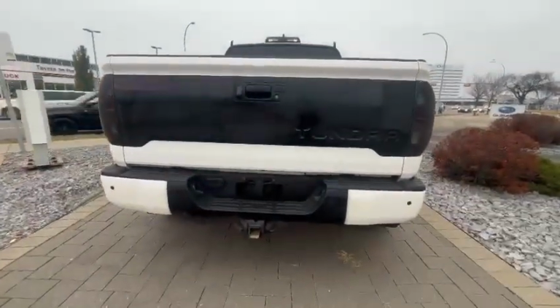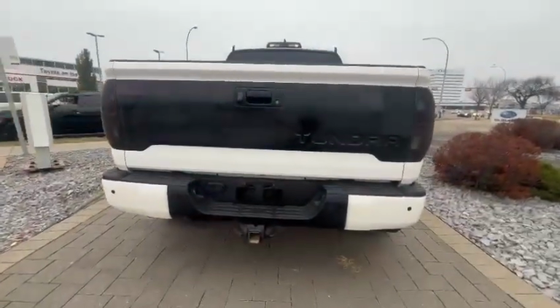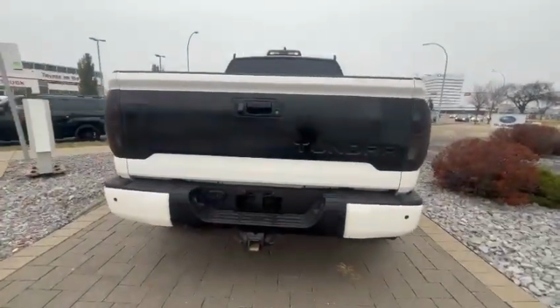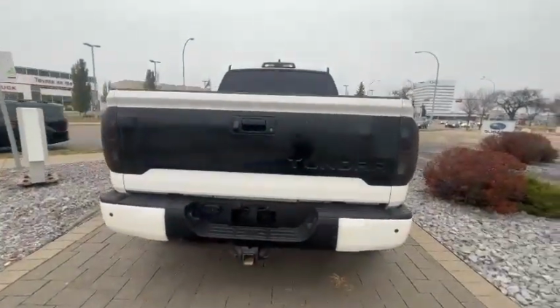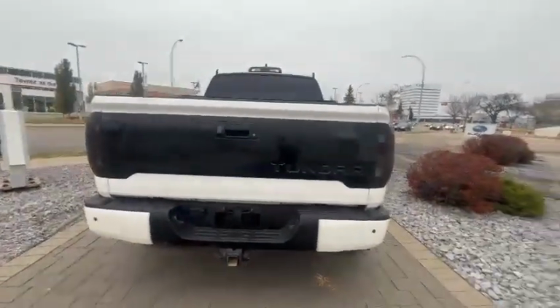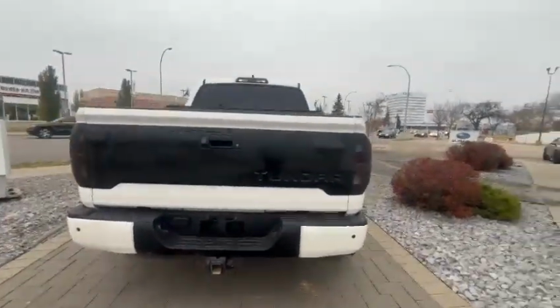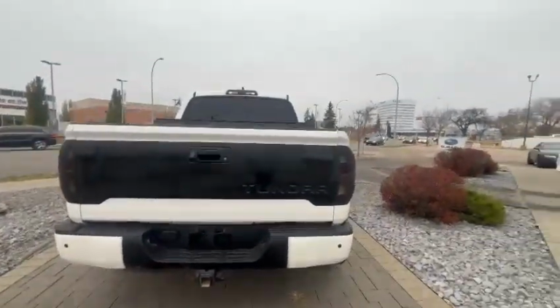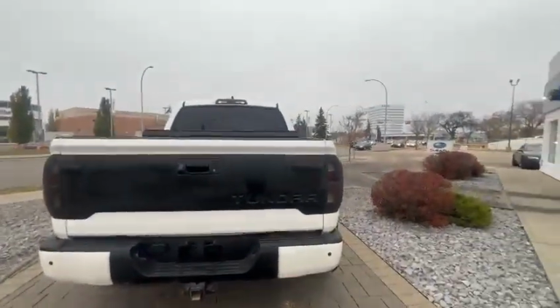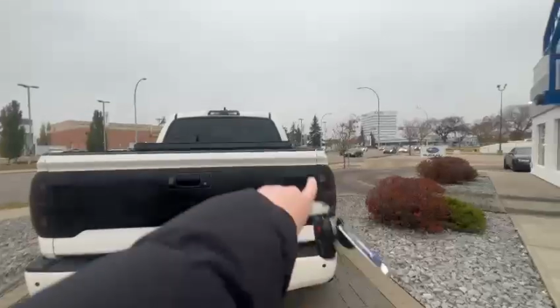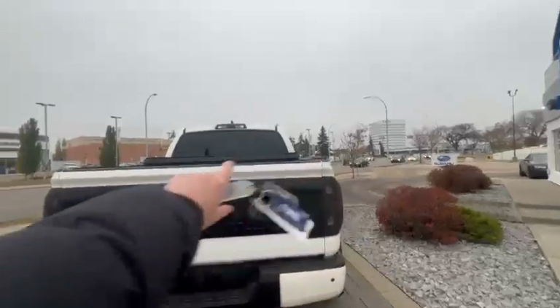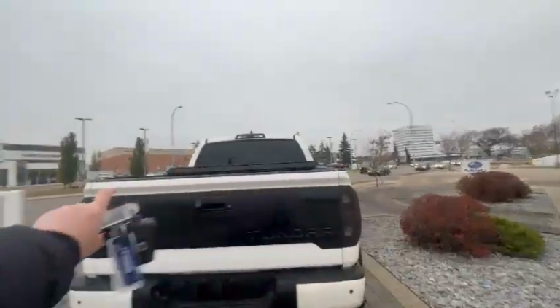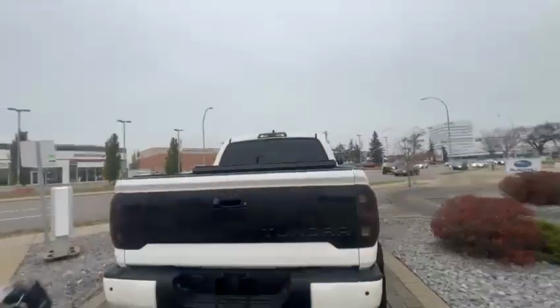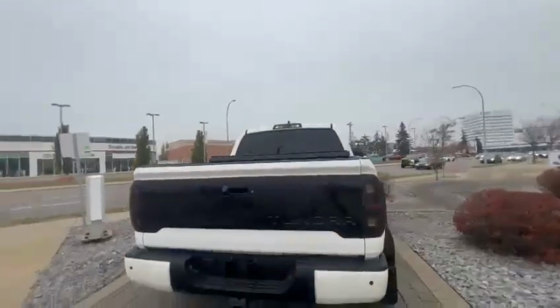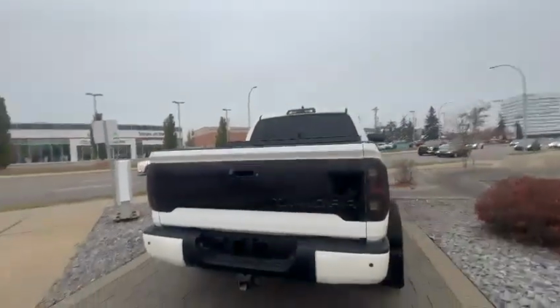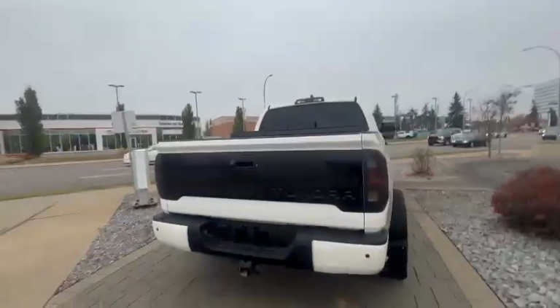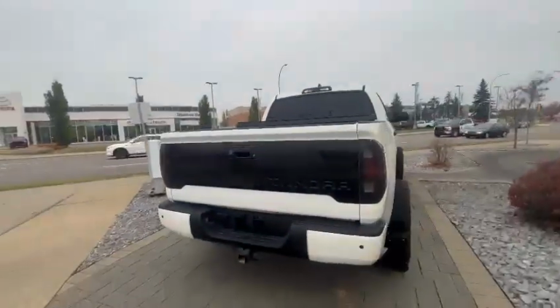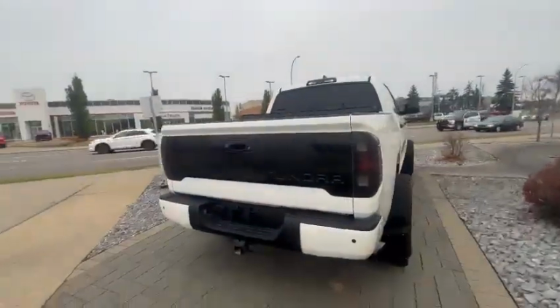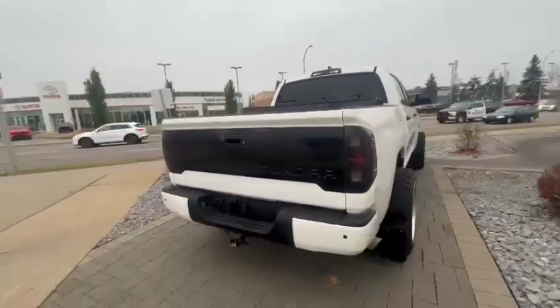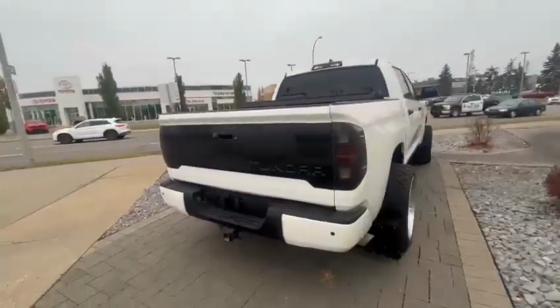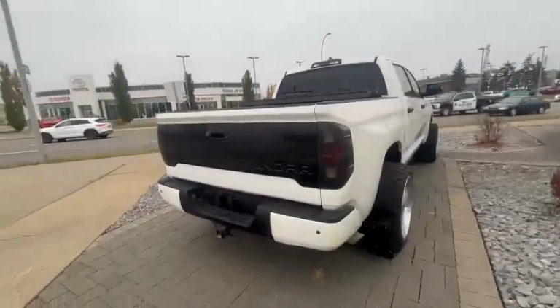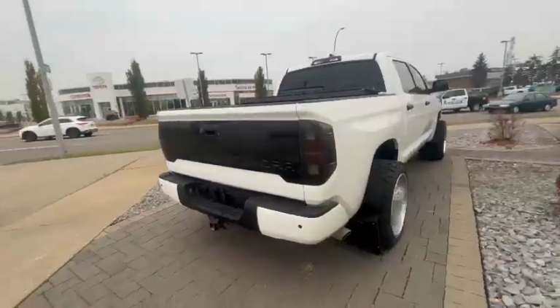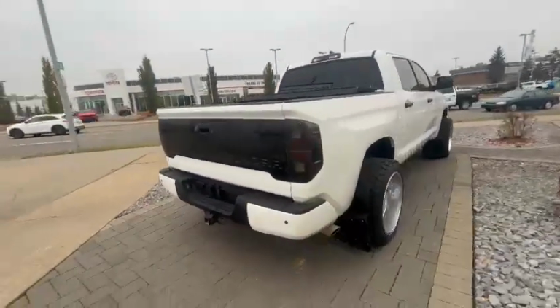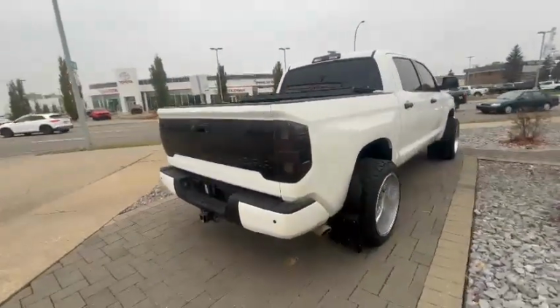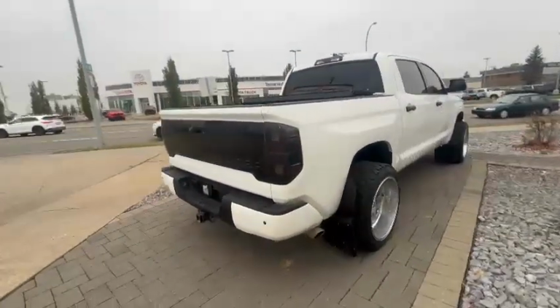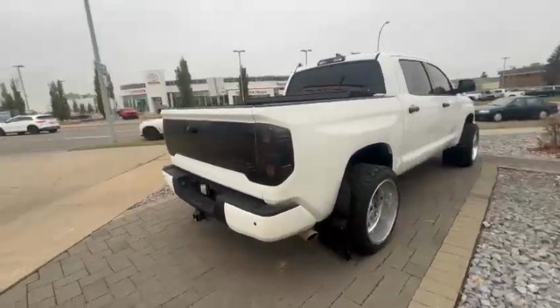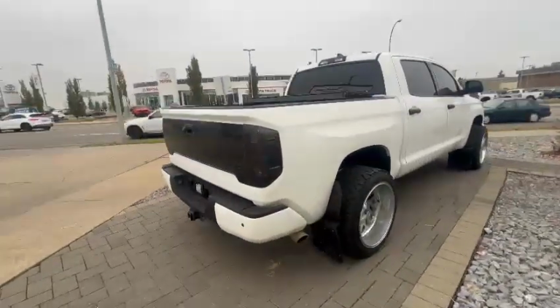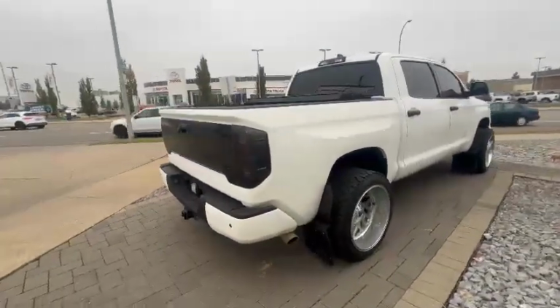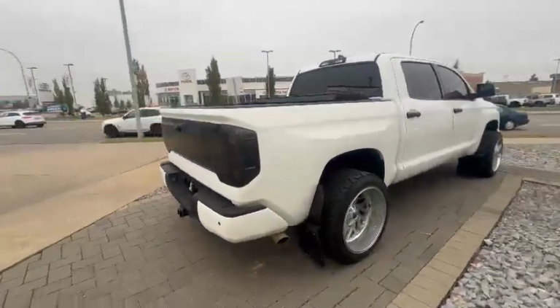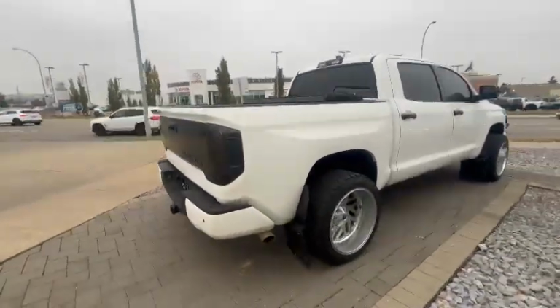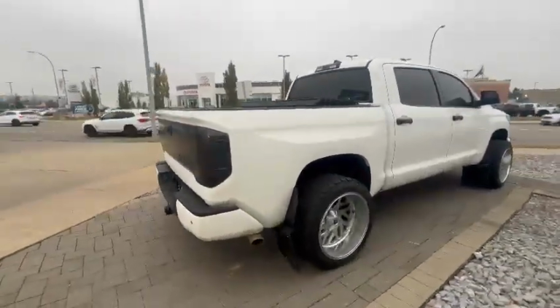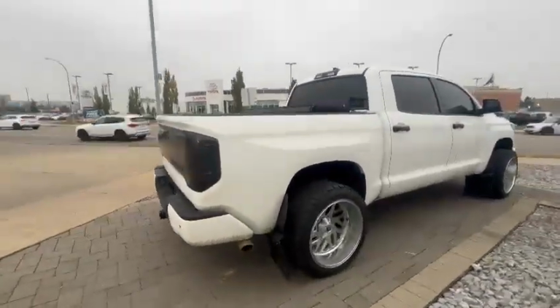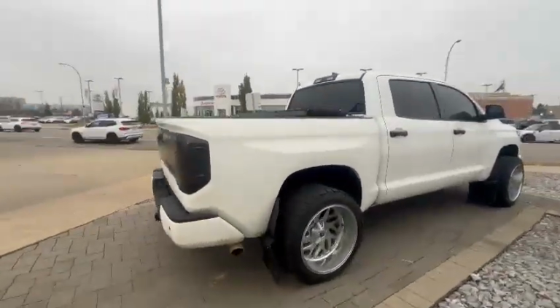Trailer hitch on the back, blacked out. Clean Carfax as well — no accidents.